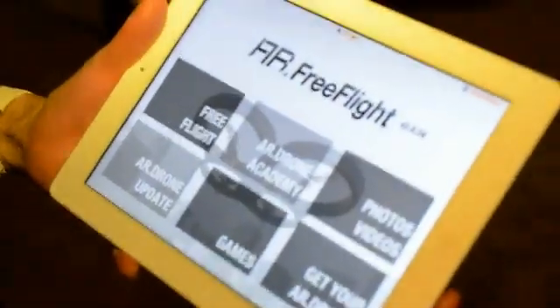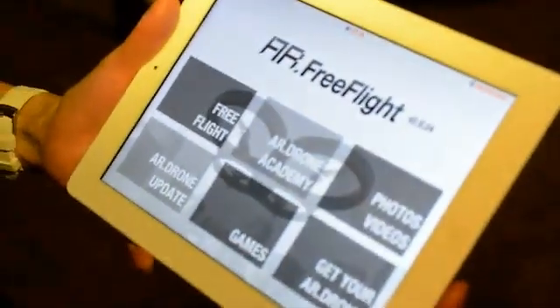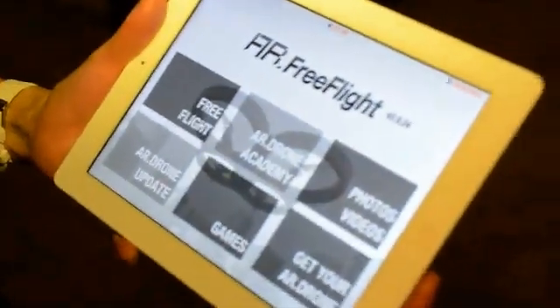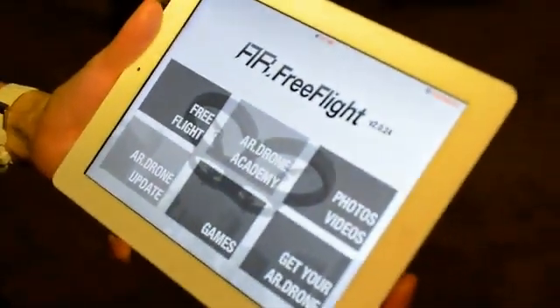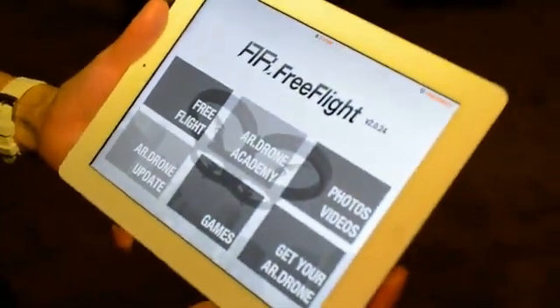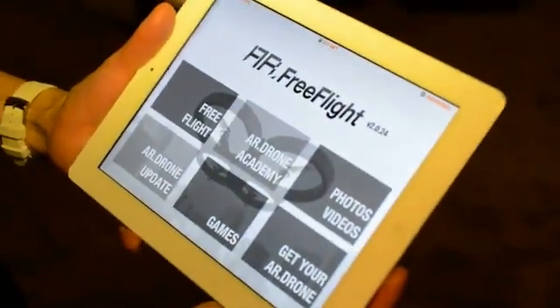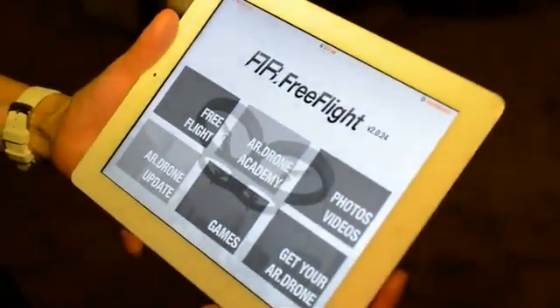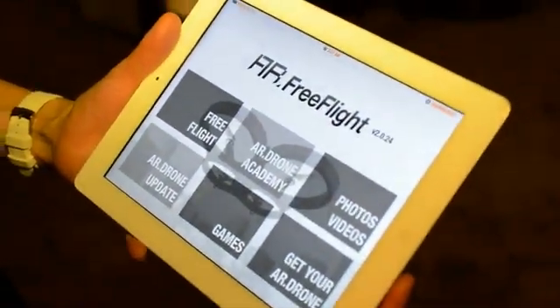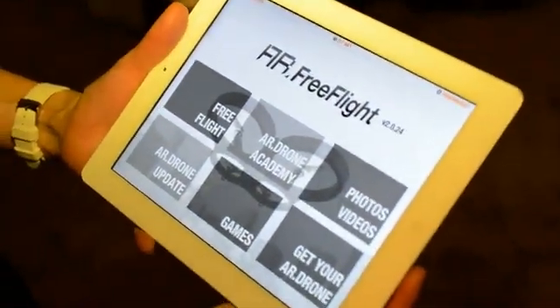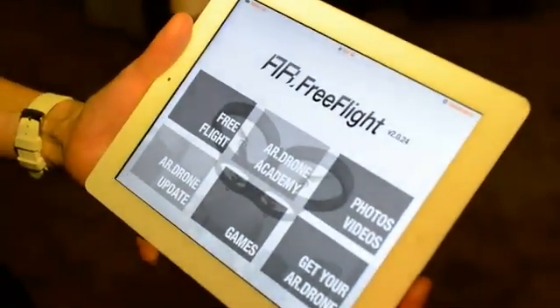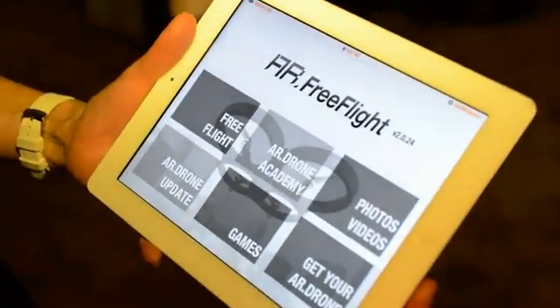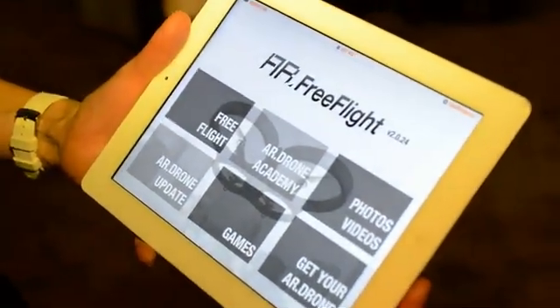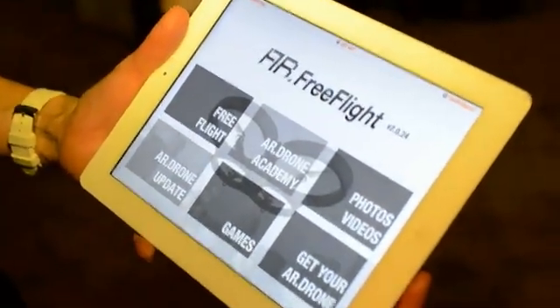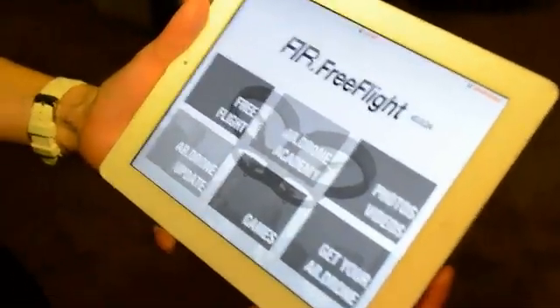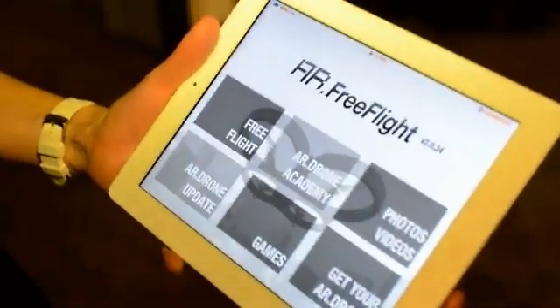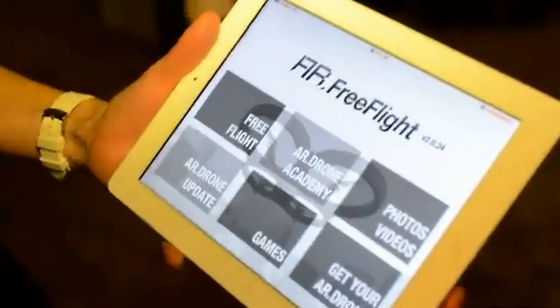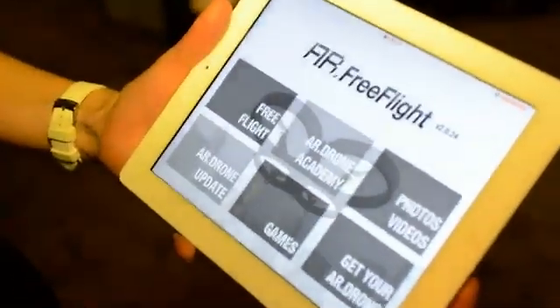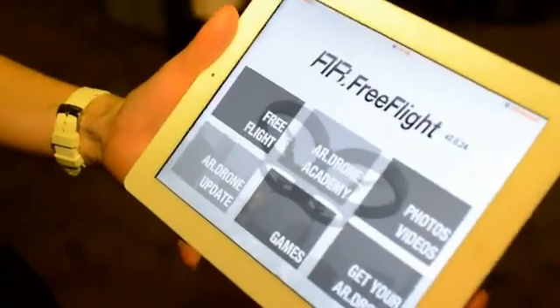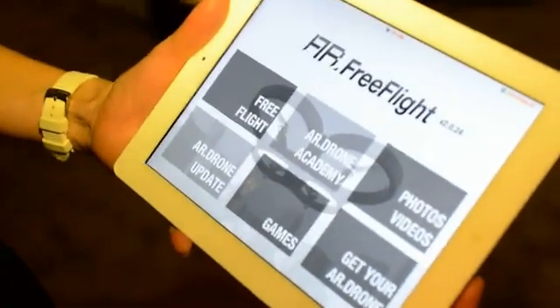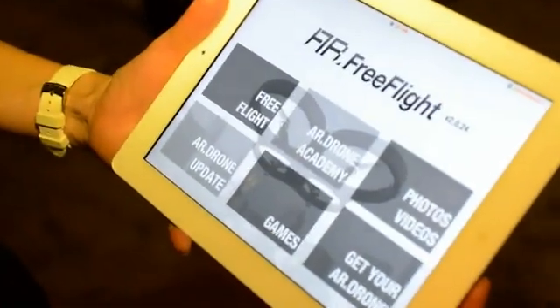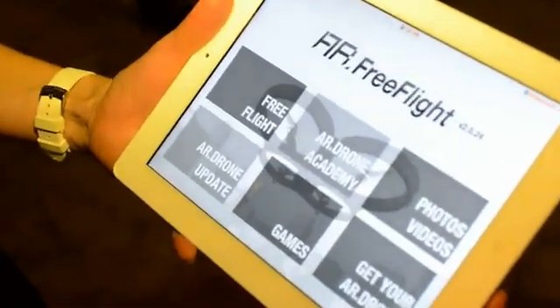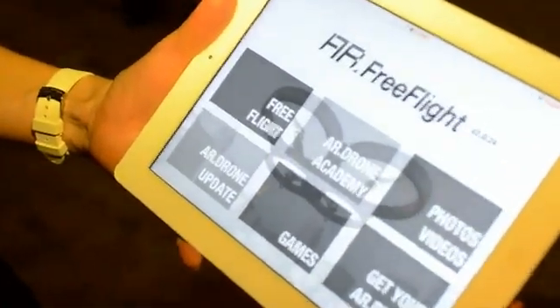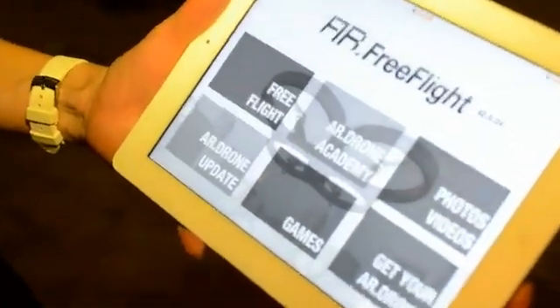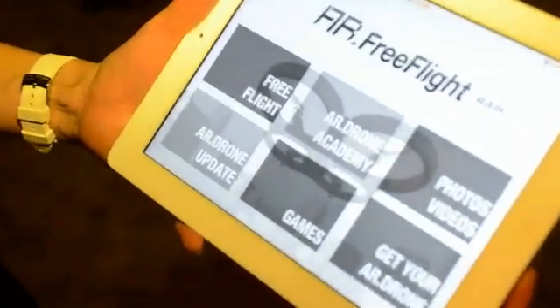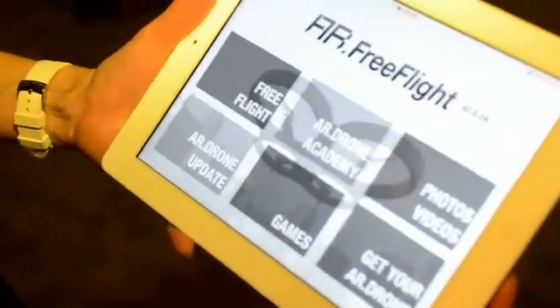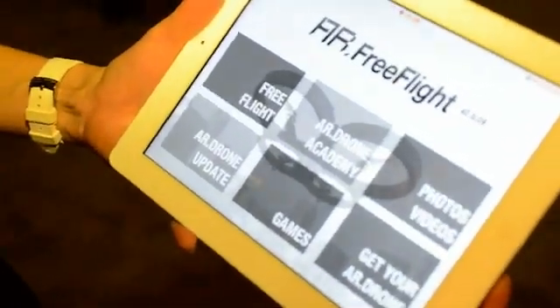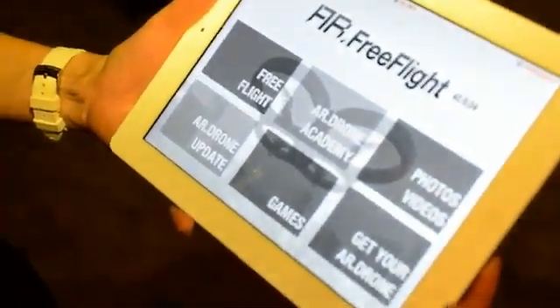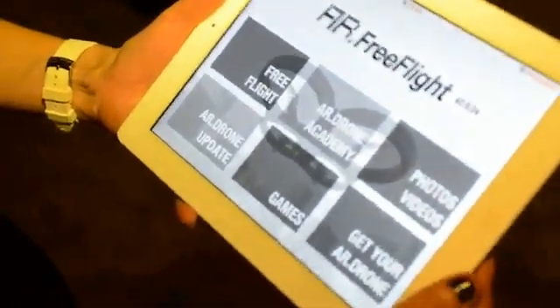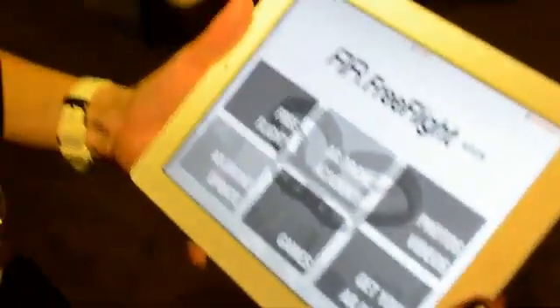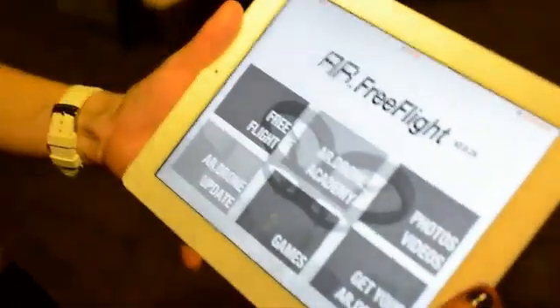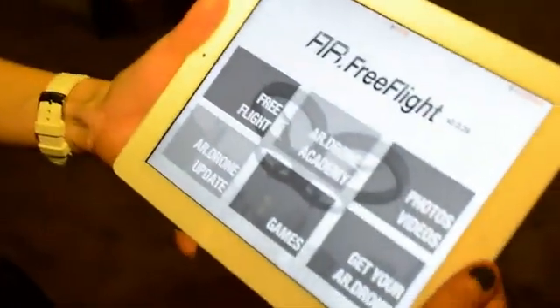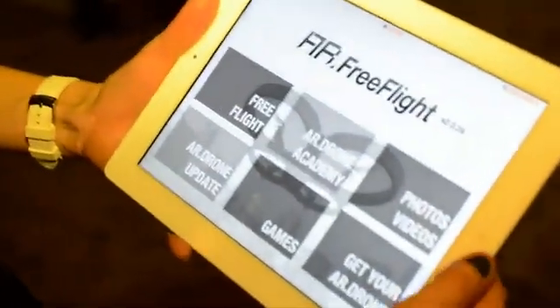Hi, Algeo here with Engadget. I'm here with Christina from Parrot and we're taking a look at the AR Drone 2.0.